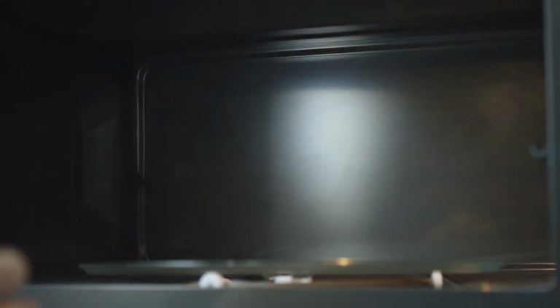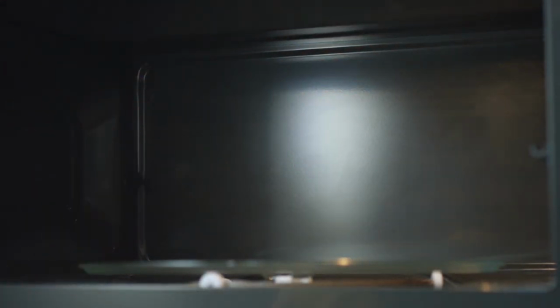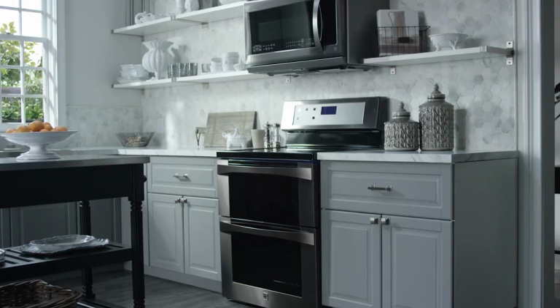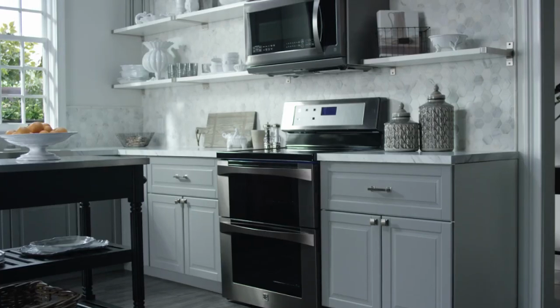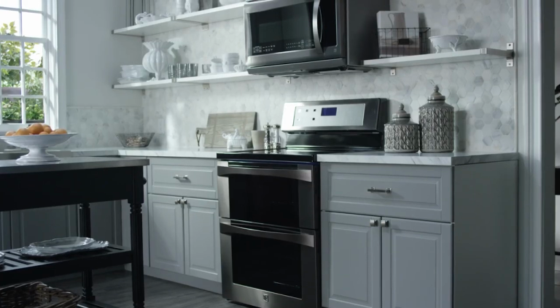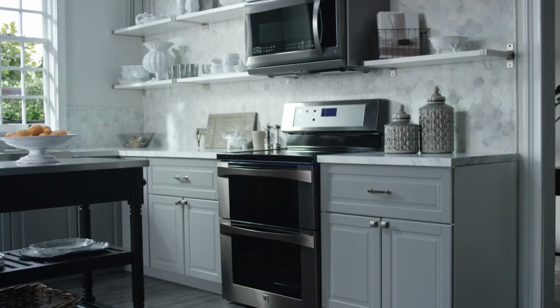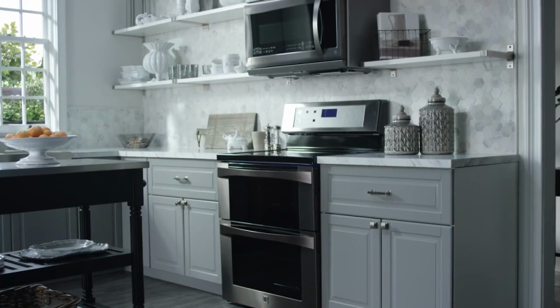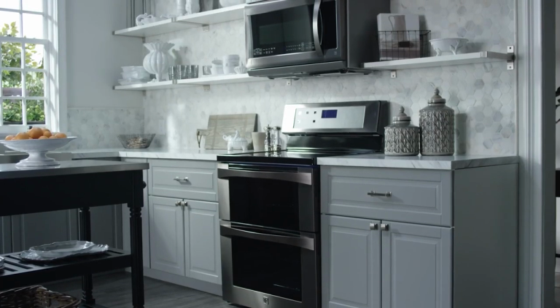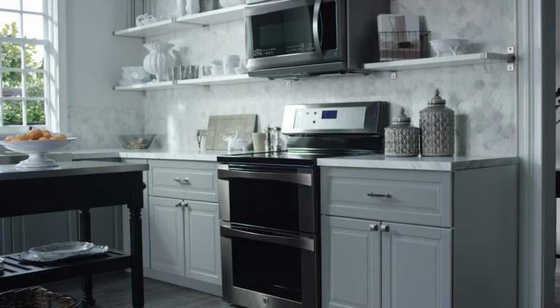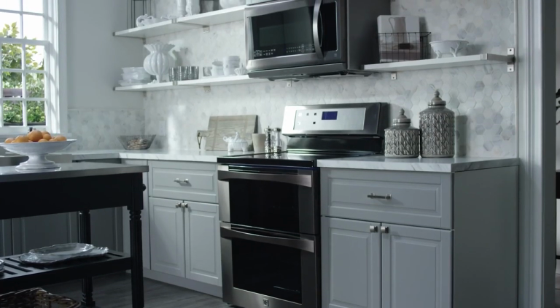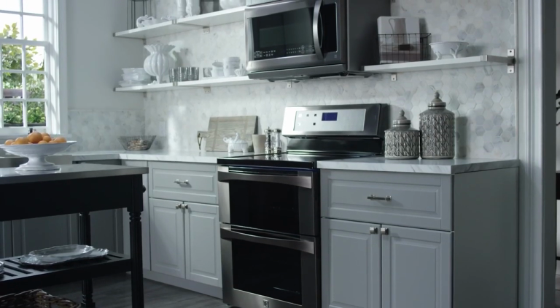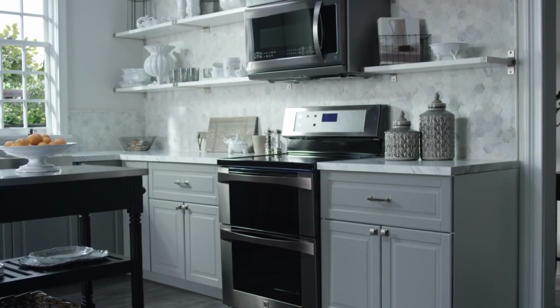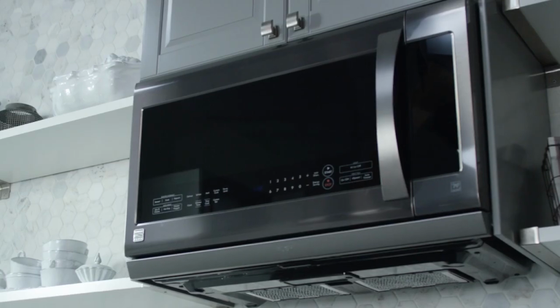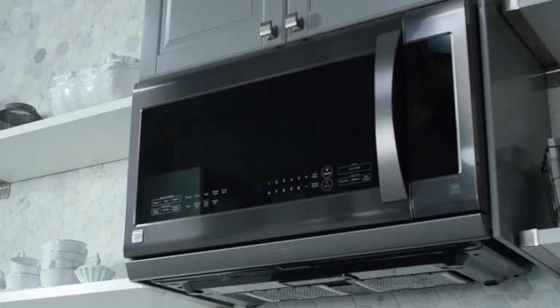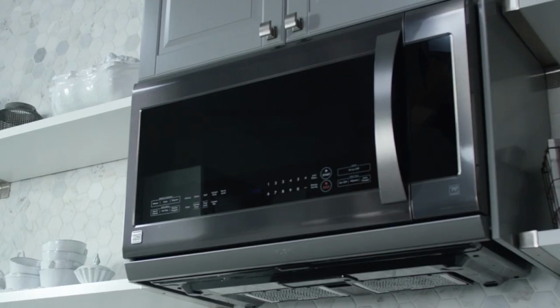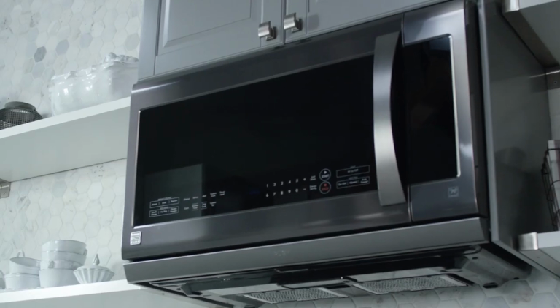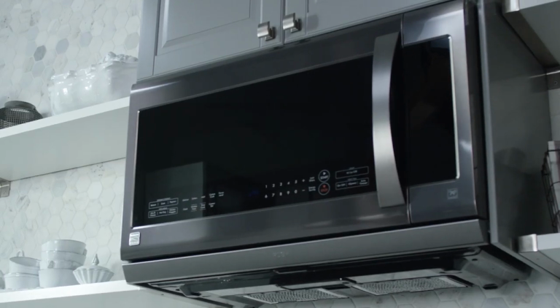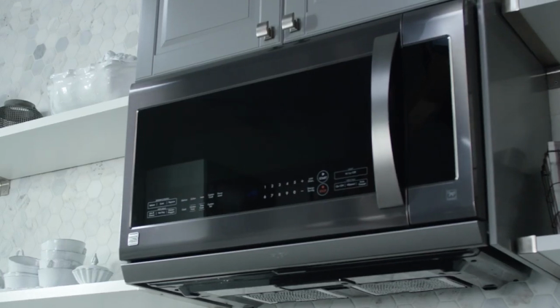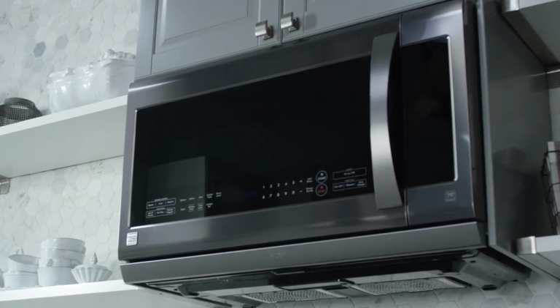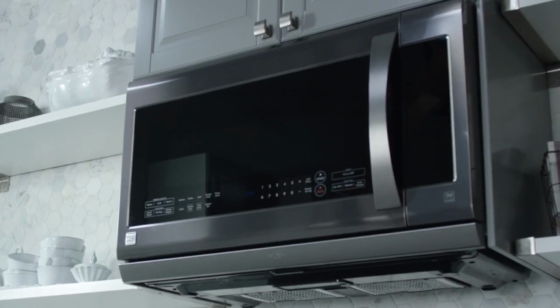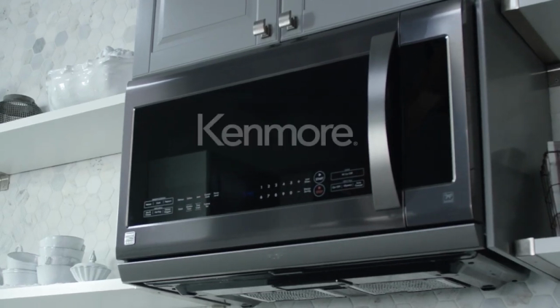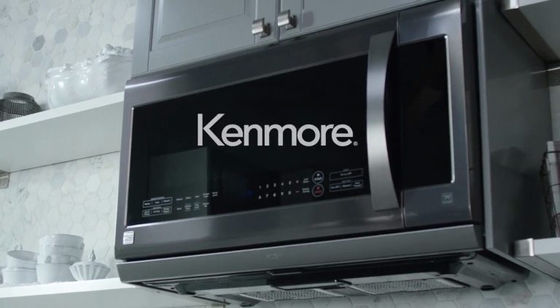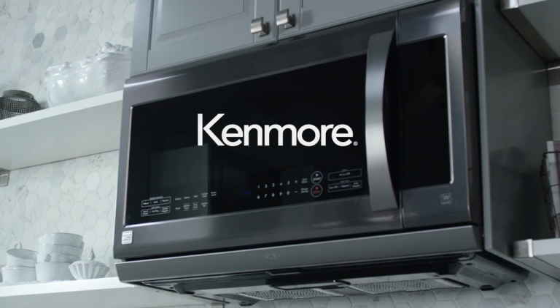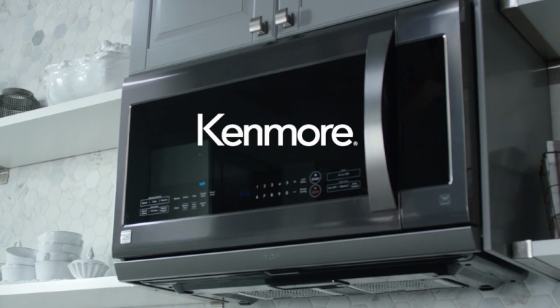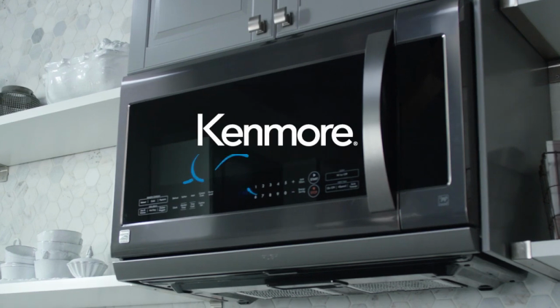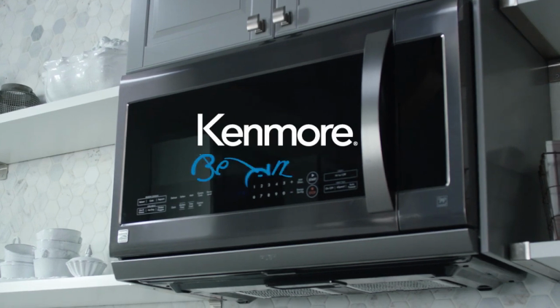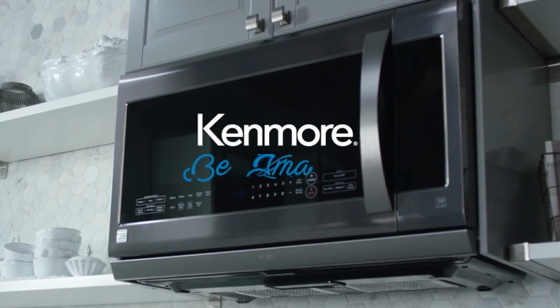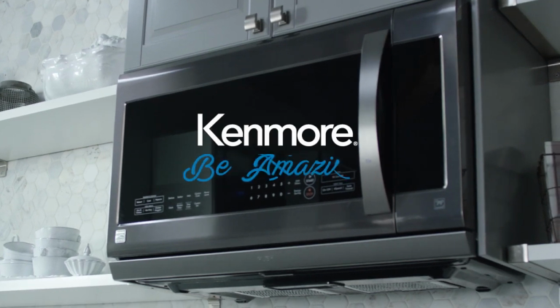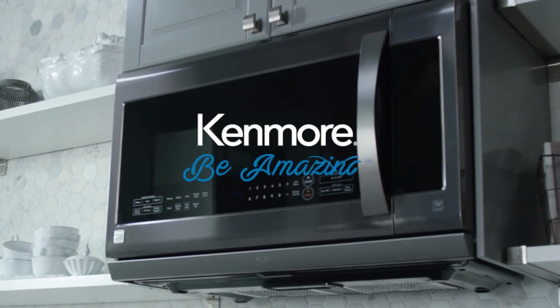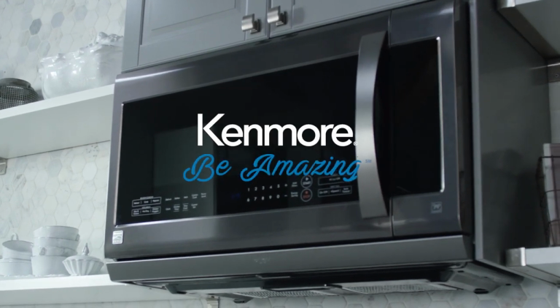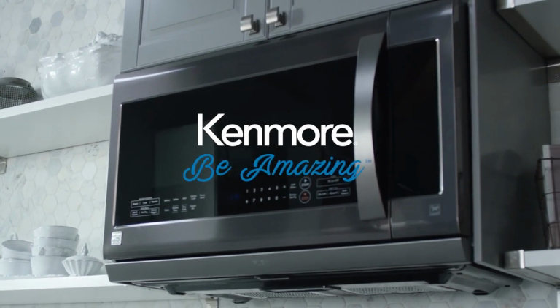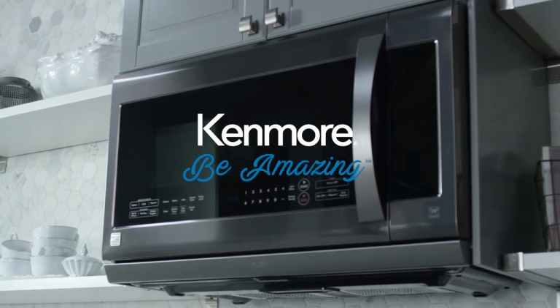The Kenmore Elite Black Stainless Microwave. Kenmore. Be amazing.